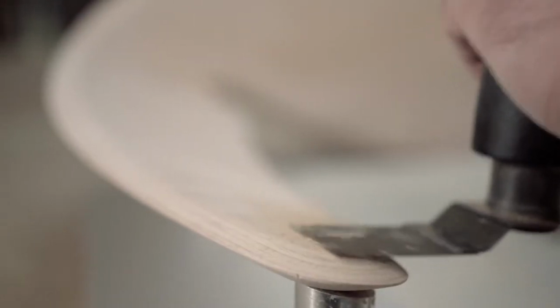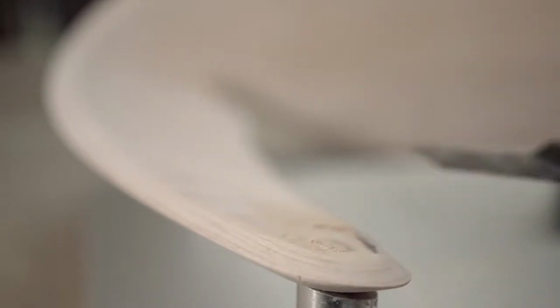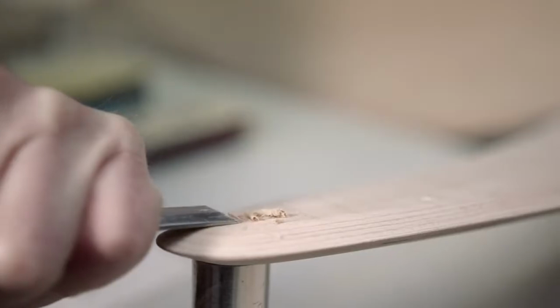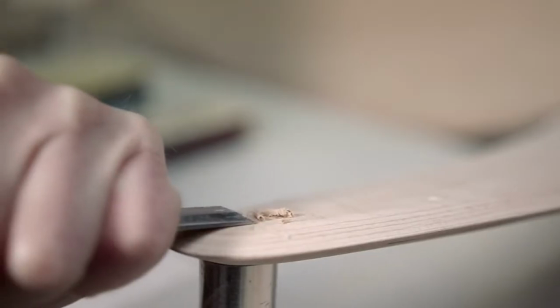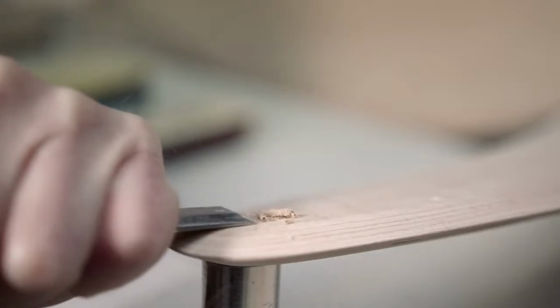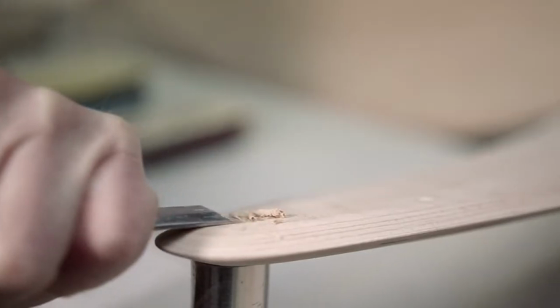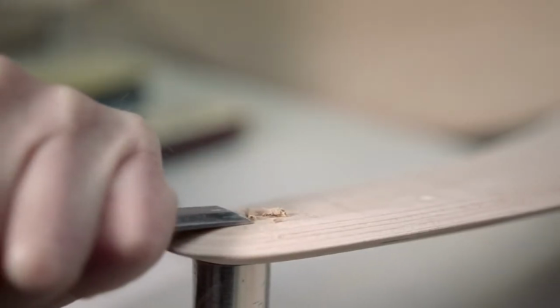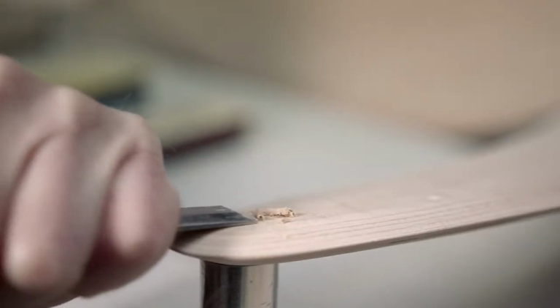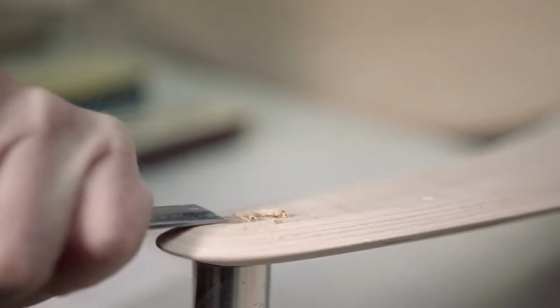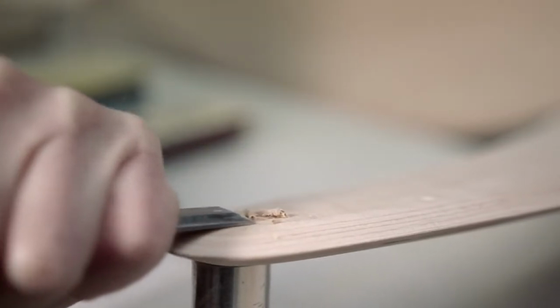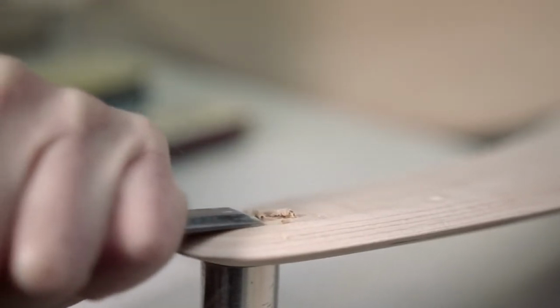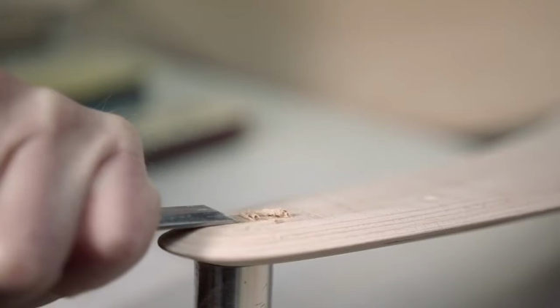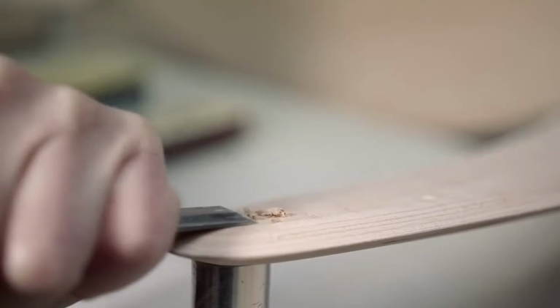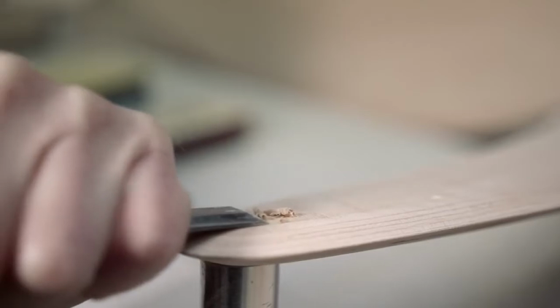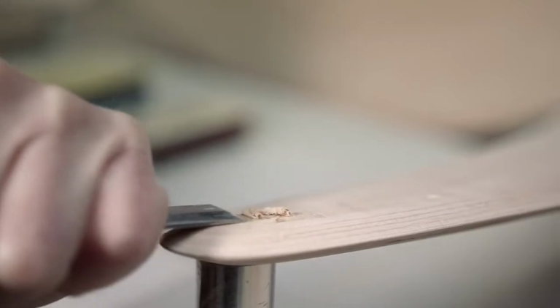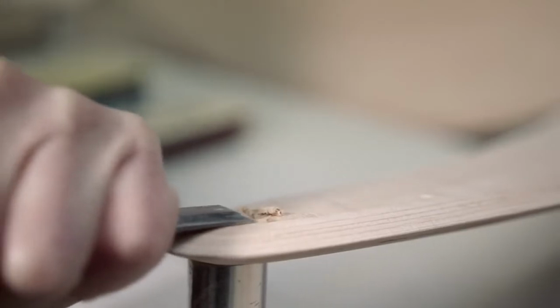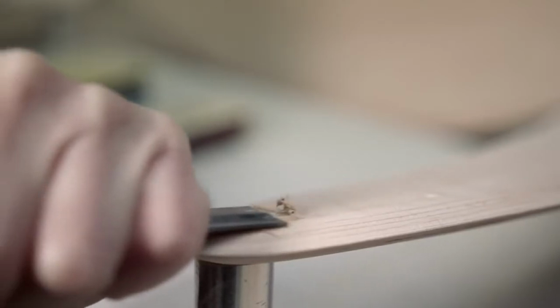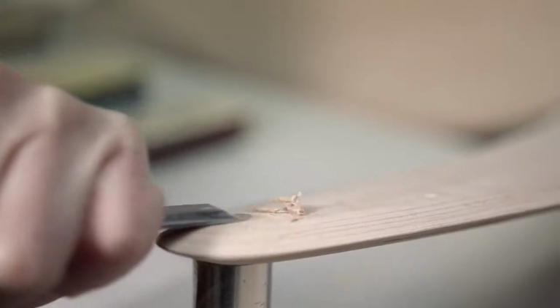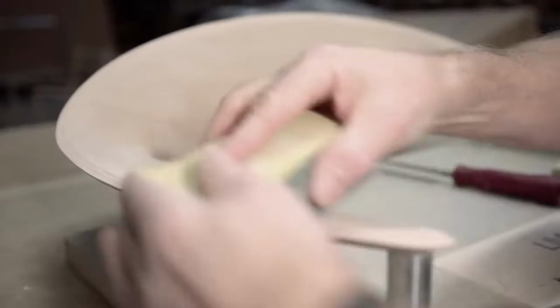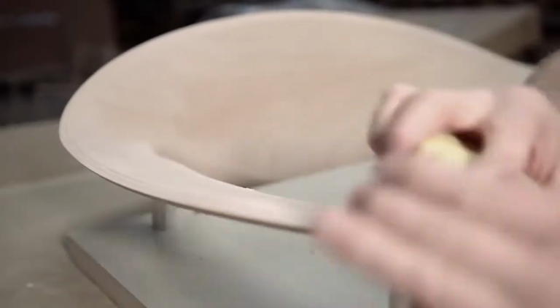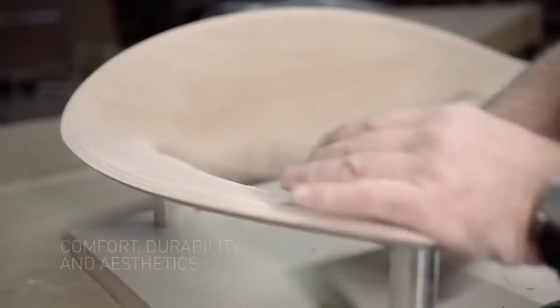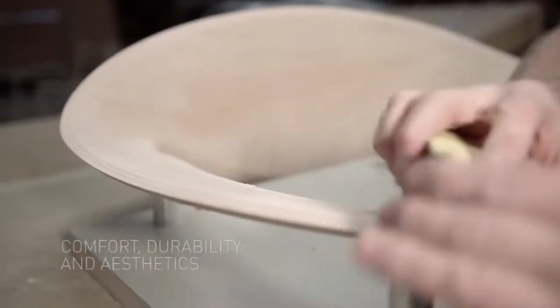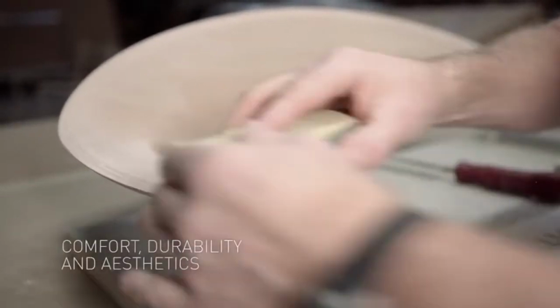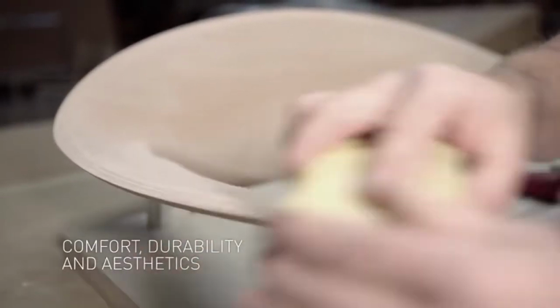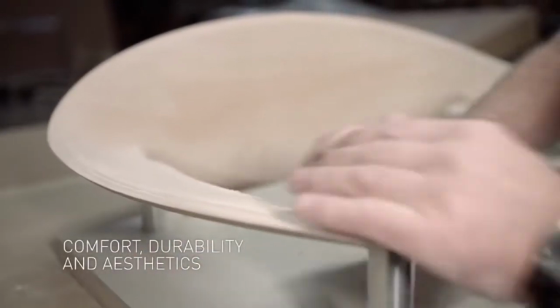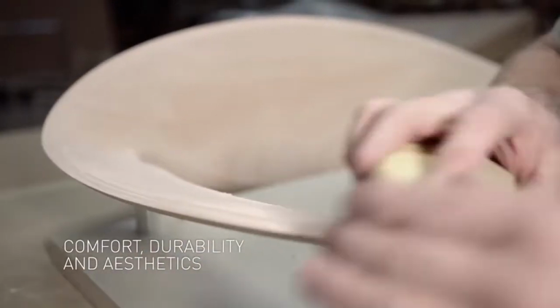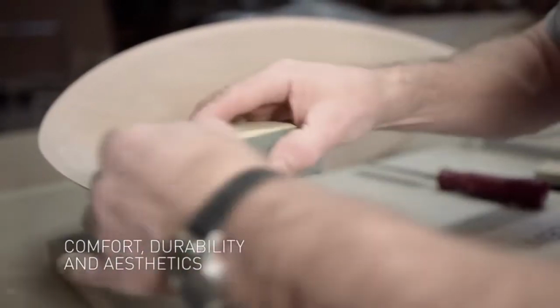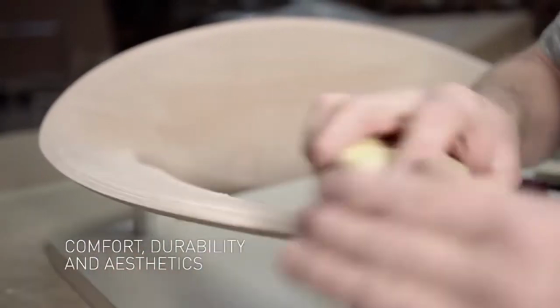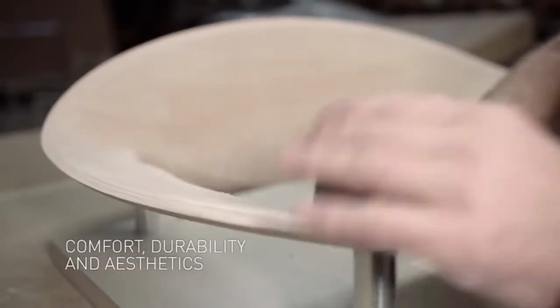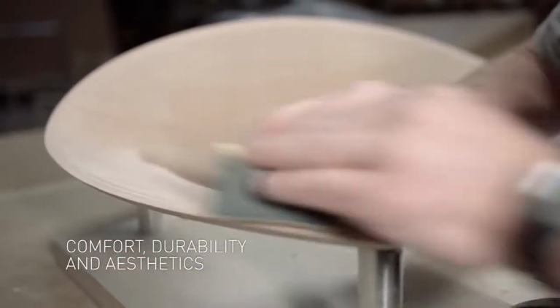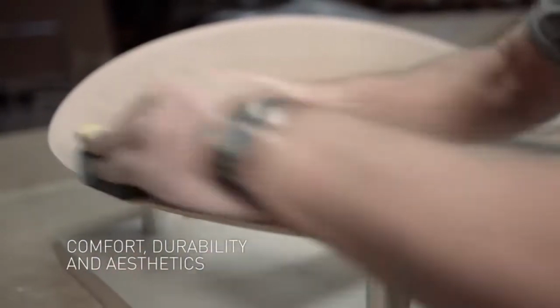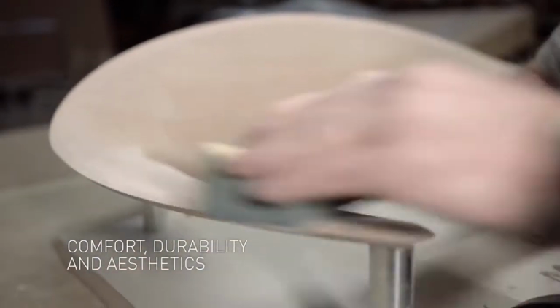Impeccably sanded and joined parts and striking details, conceived to deliver the best in comfort, durability and aesthetics.